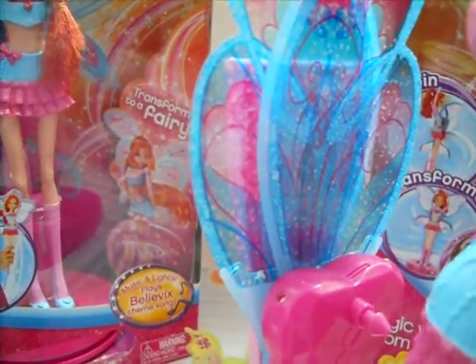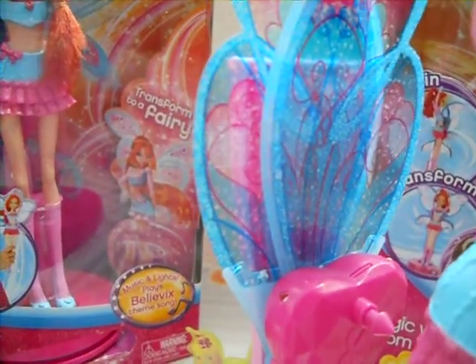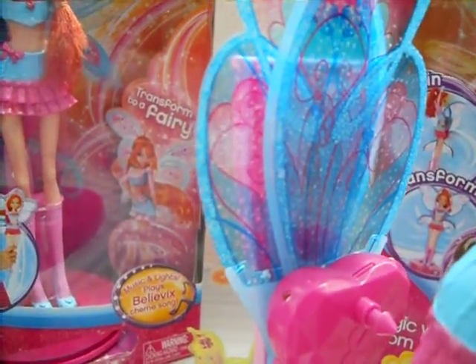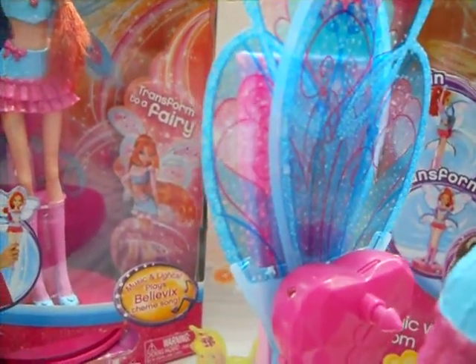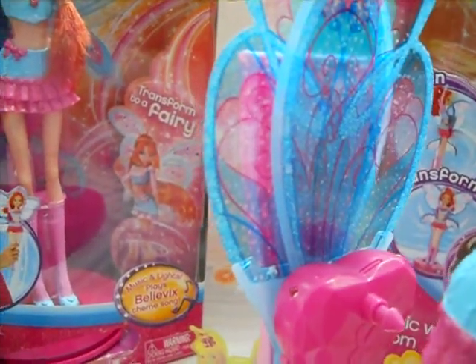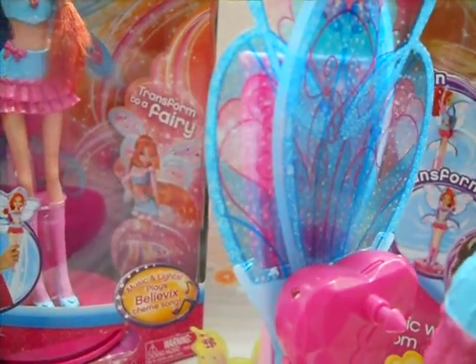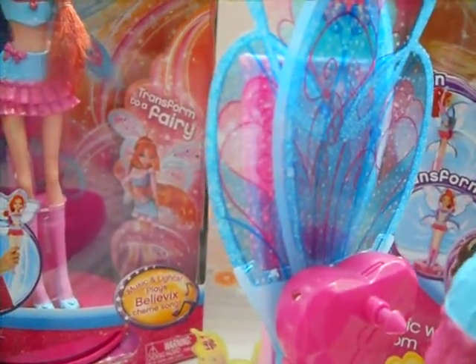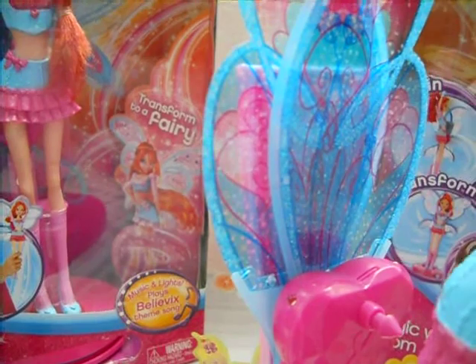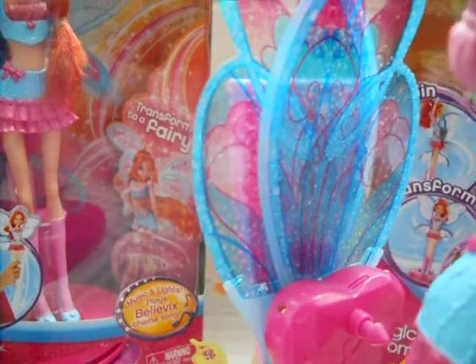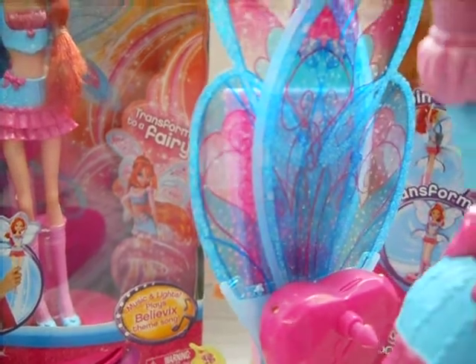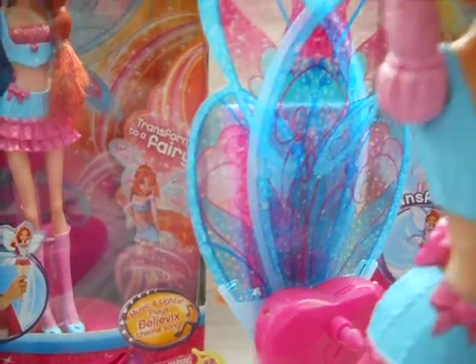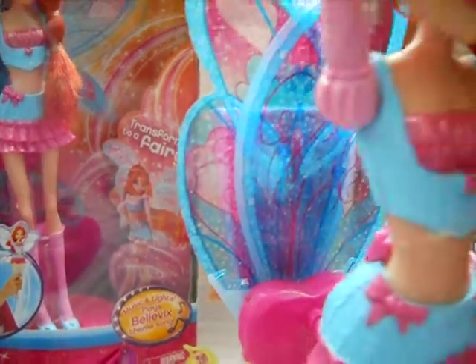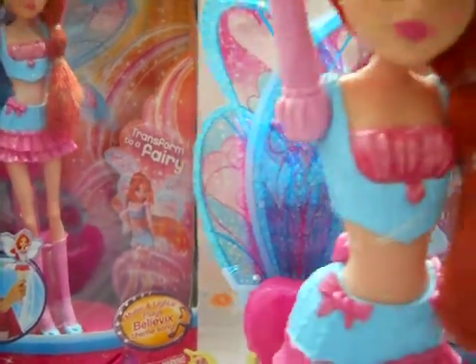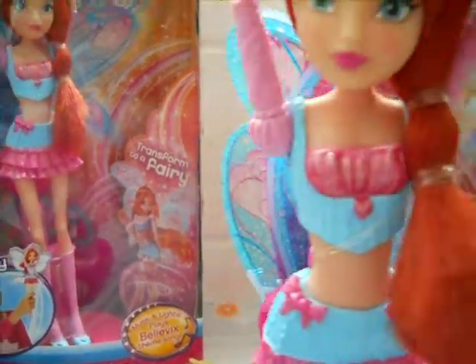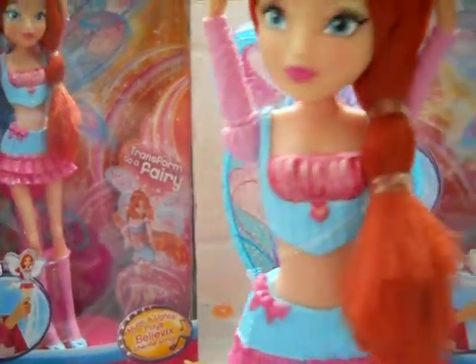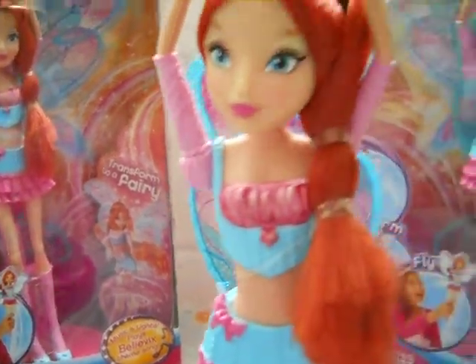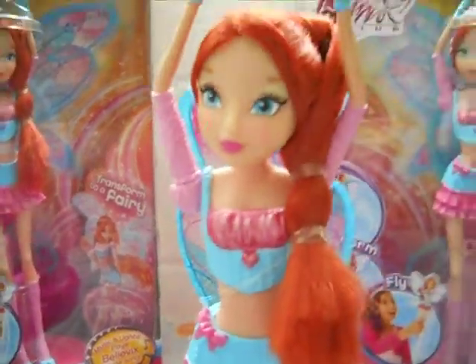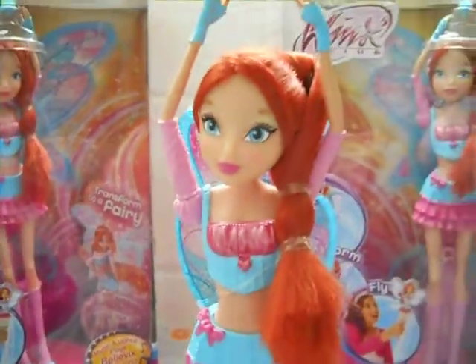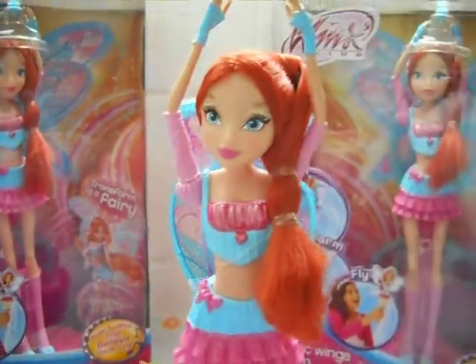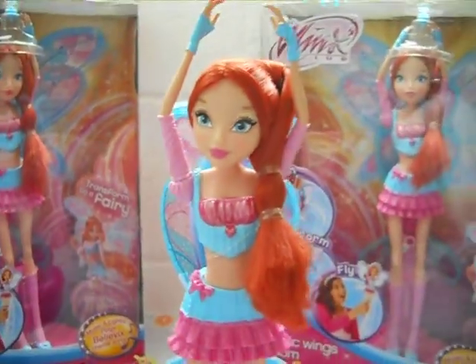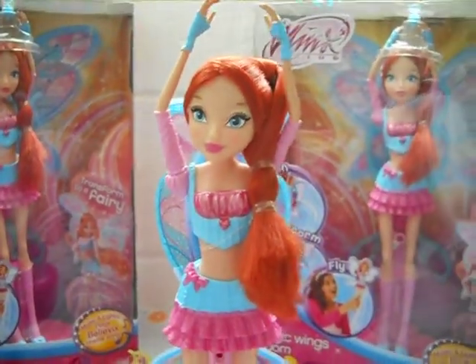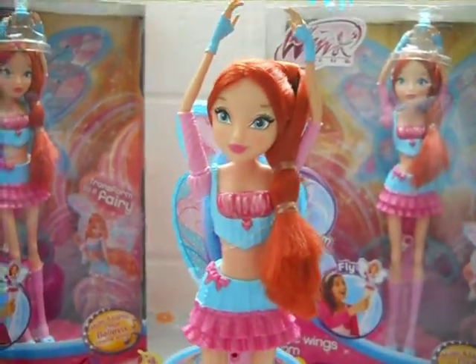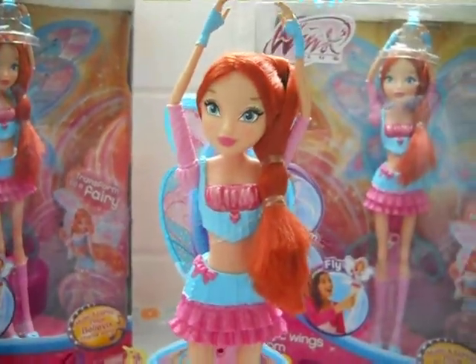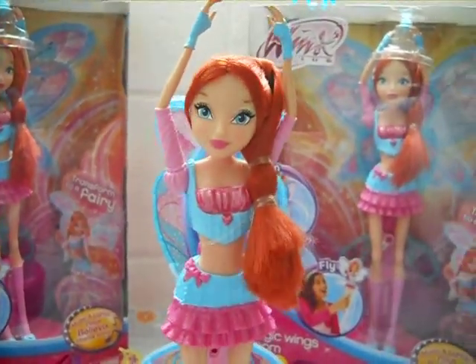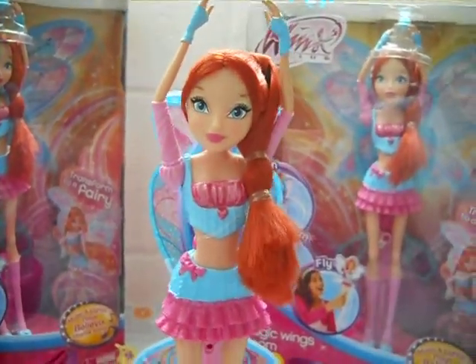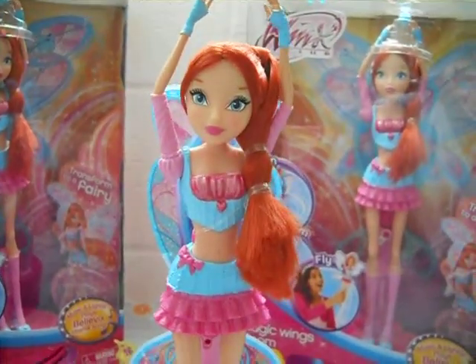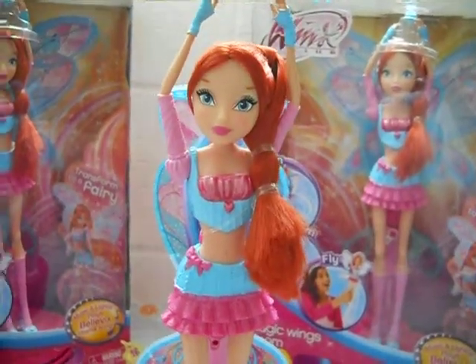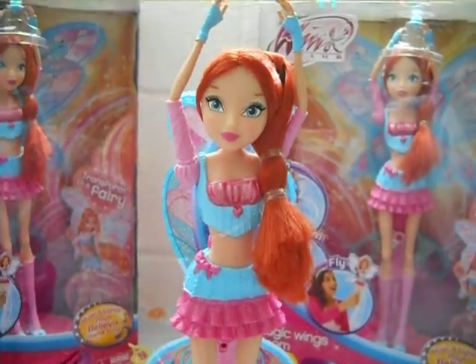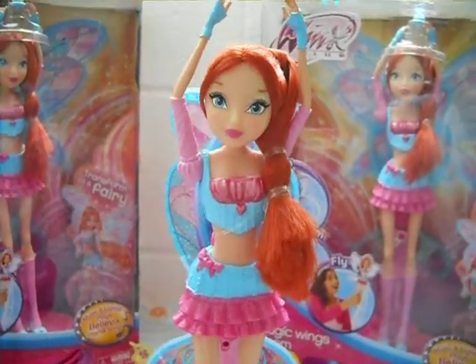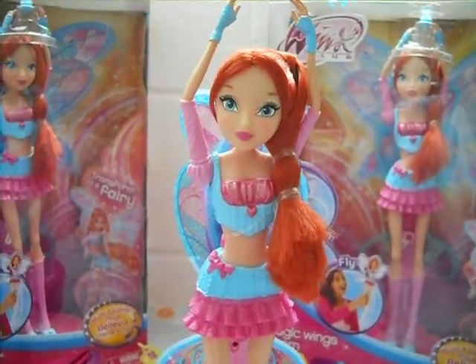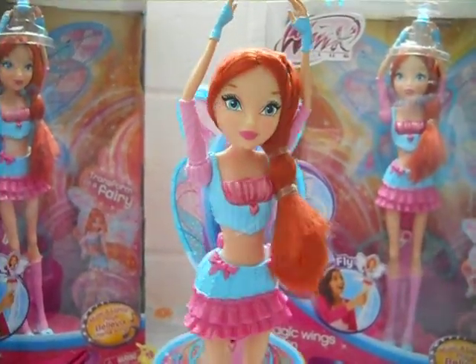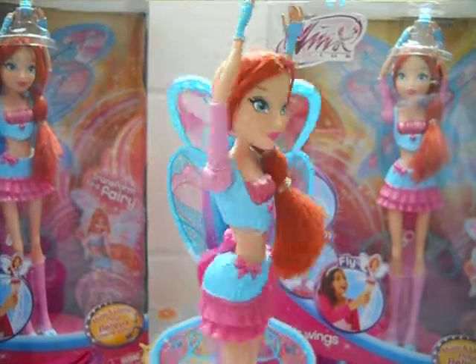Very sparkly and detailed — I like that. And transforming Bloom — Magic Wings — Believix!